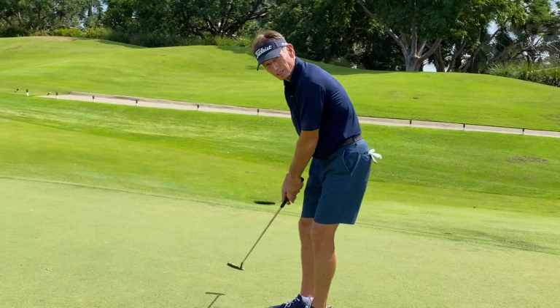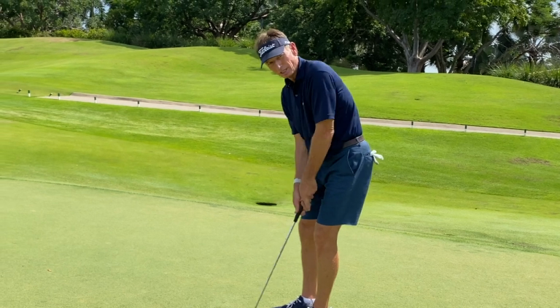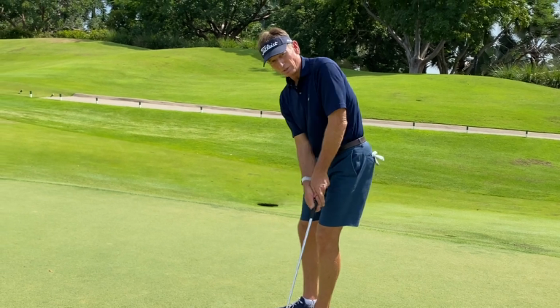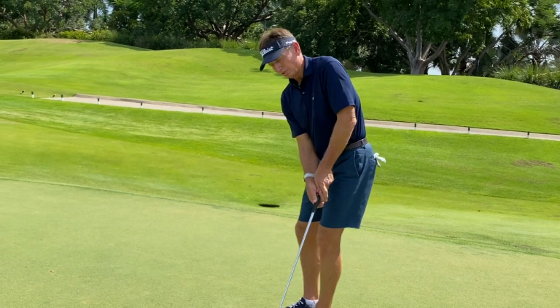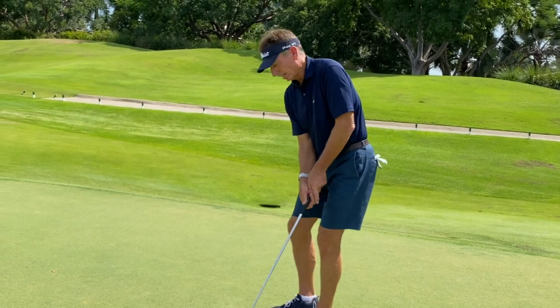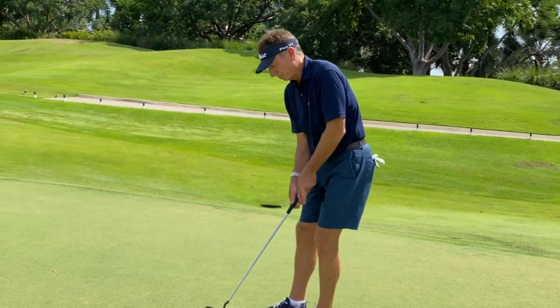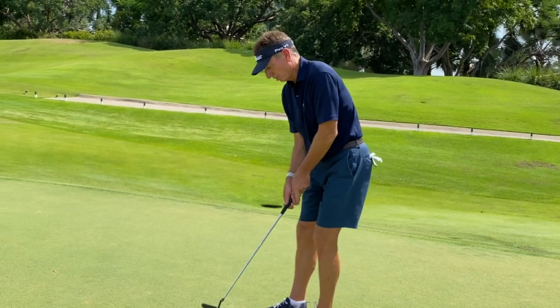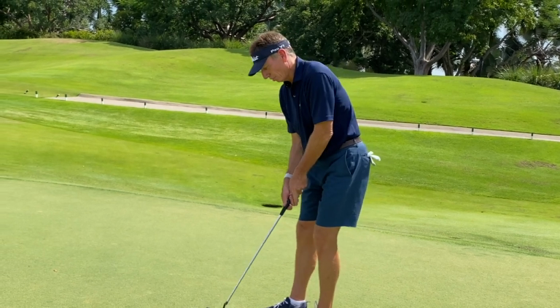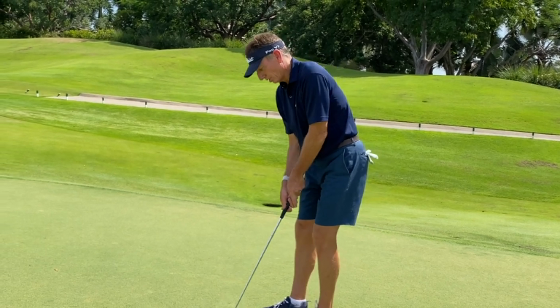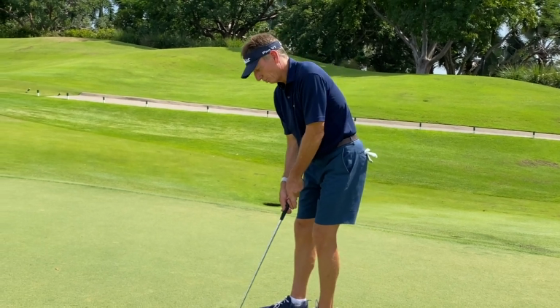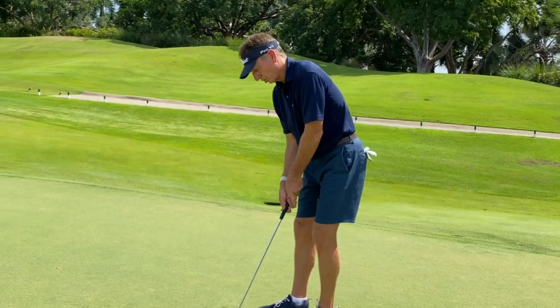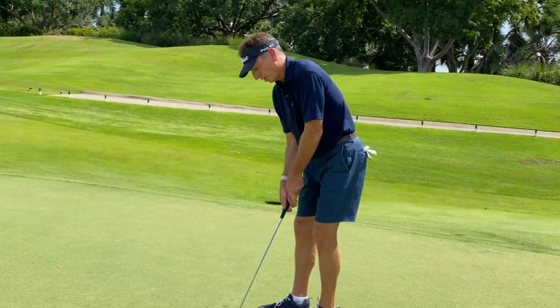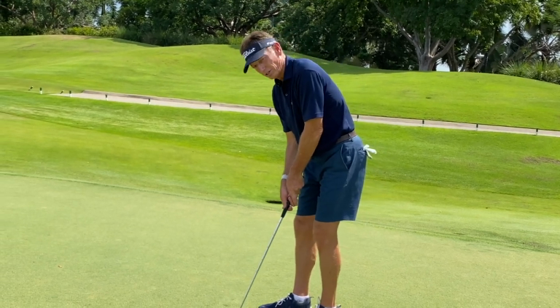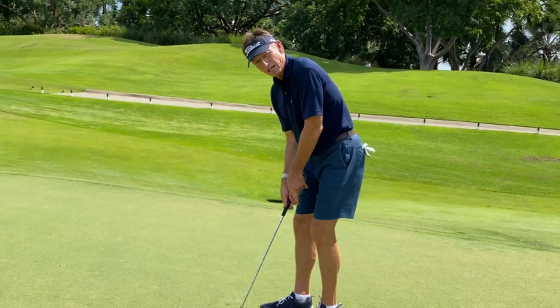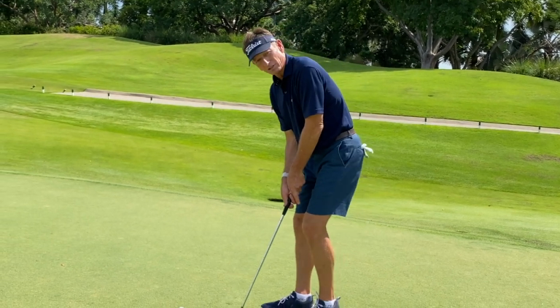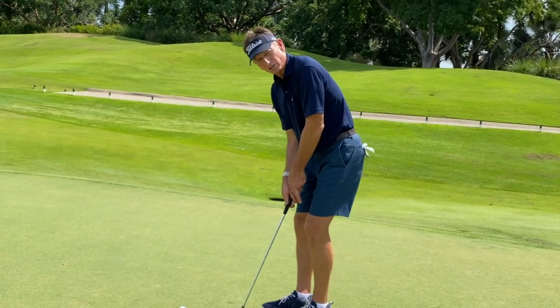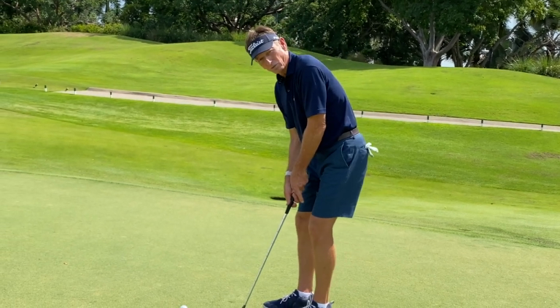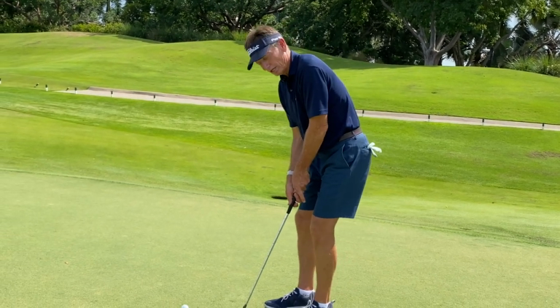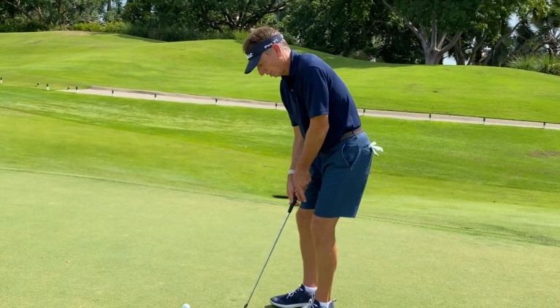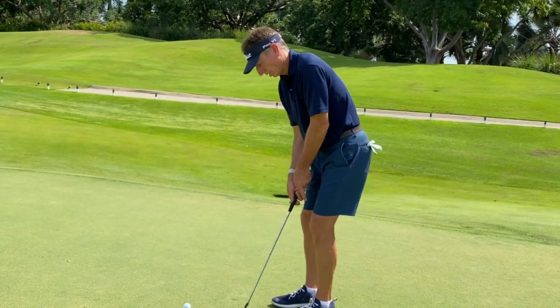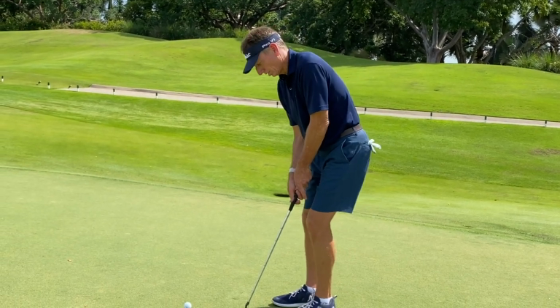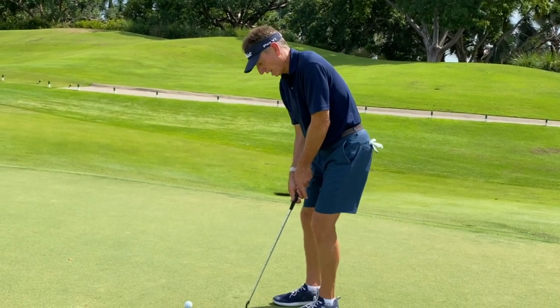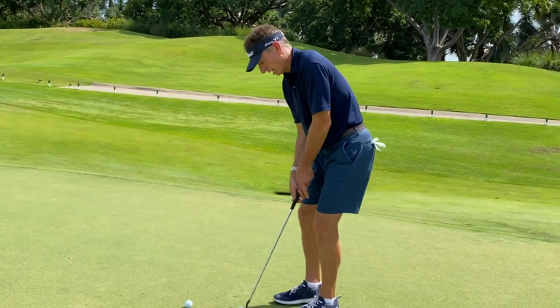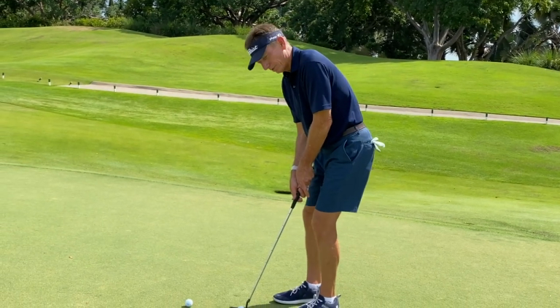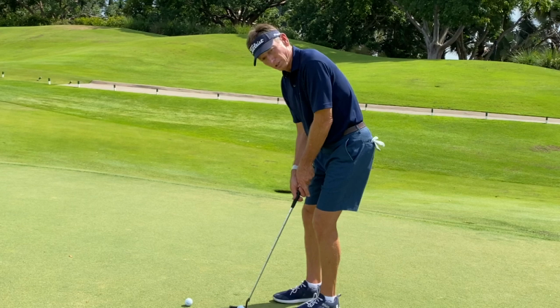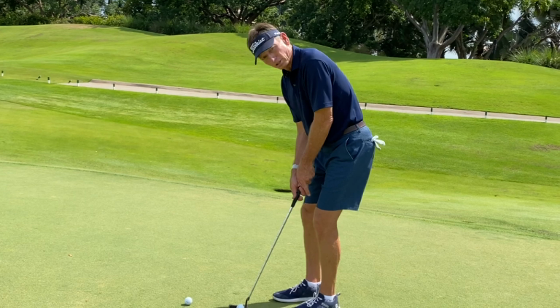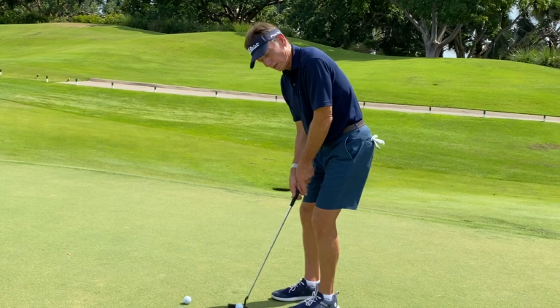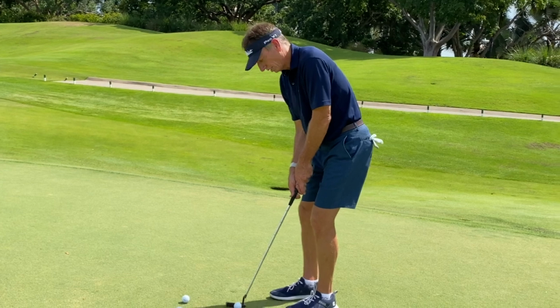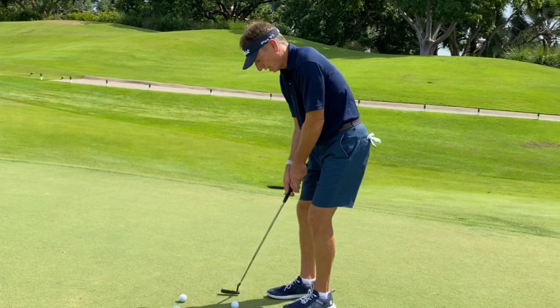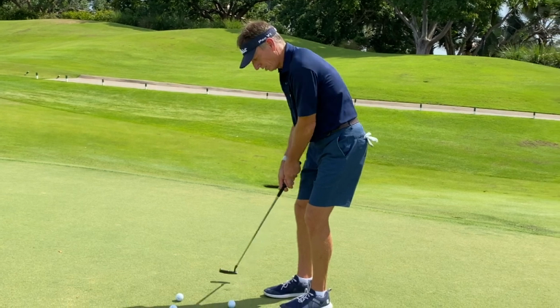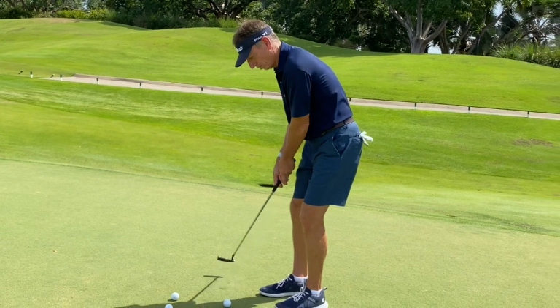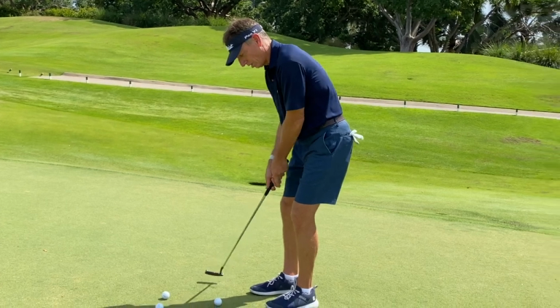When you get up to the ball, put your putter down, look once, set up, look twice, and then you go.